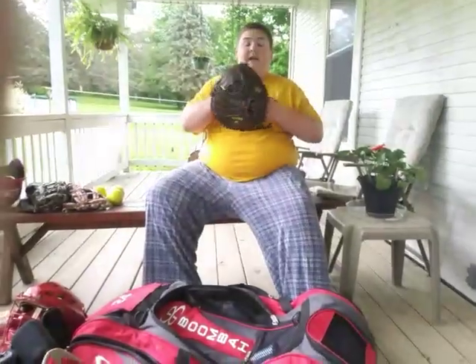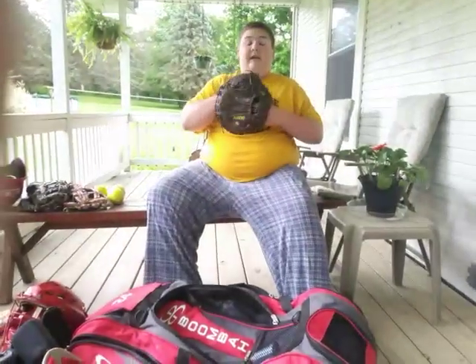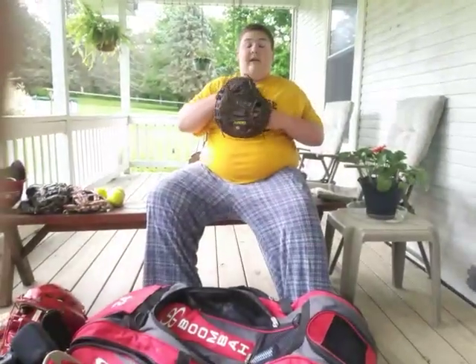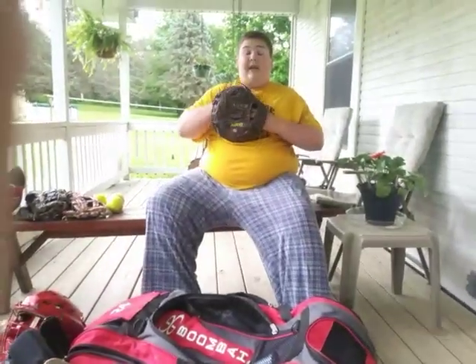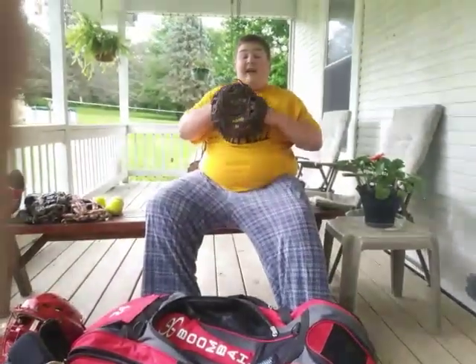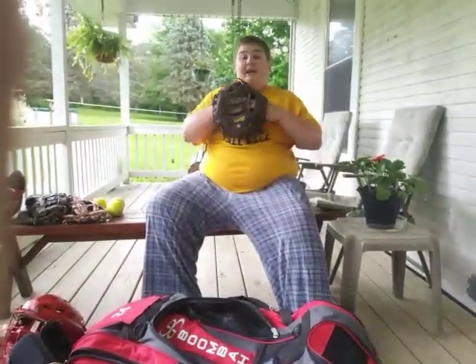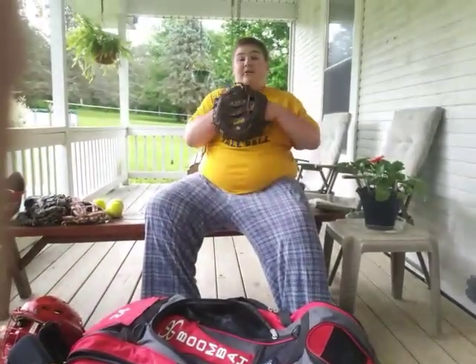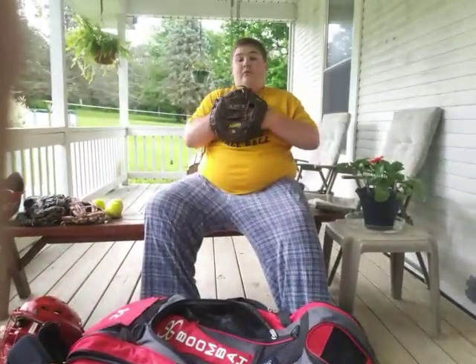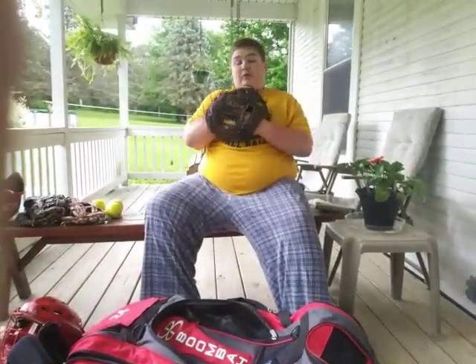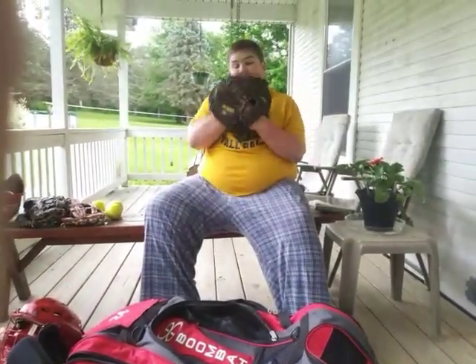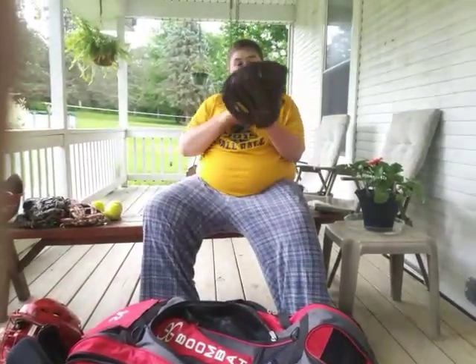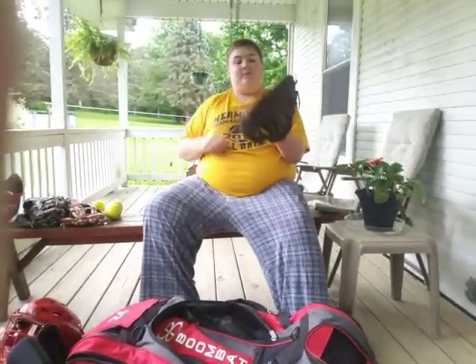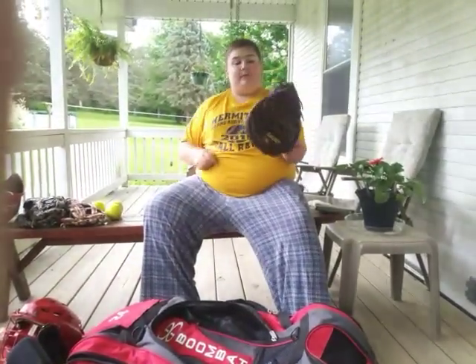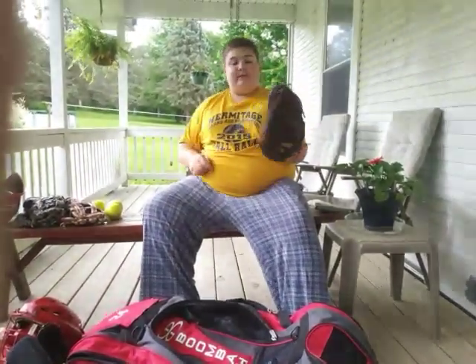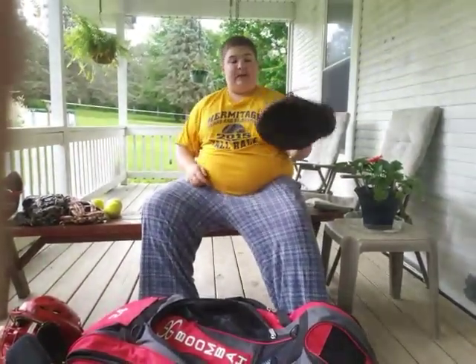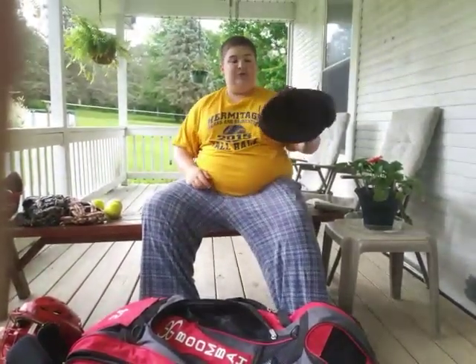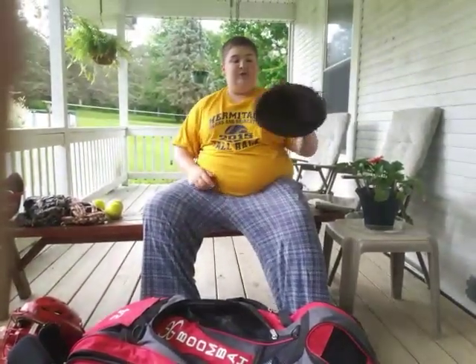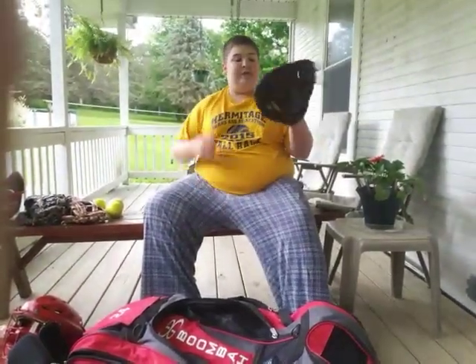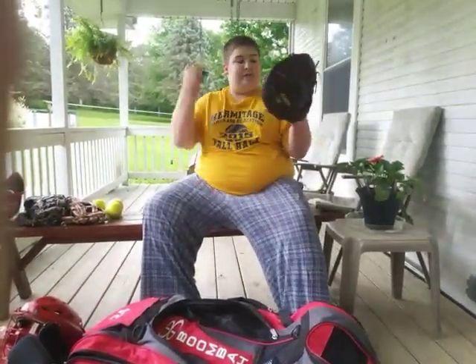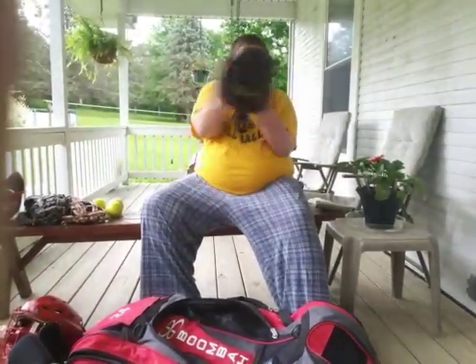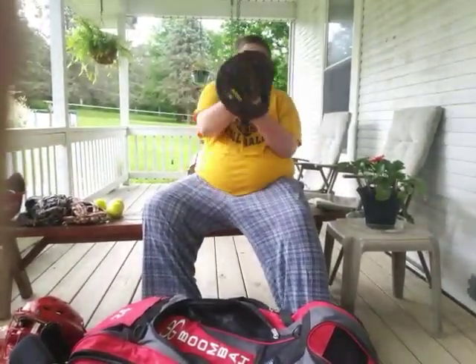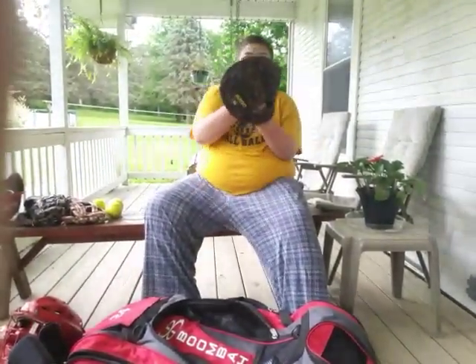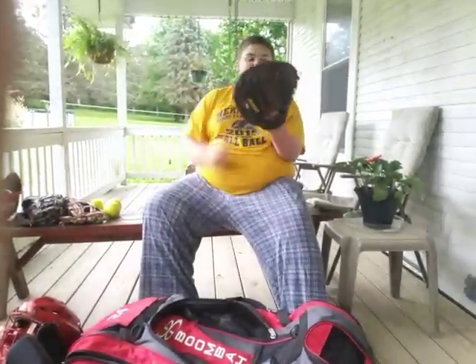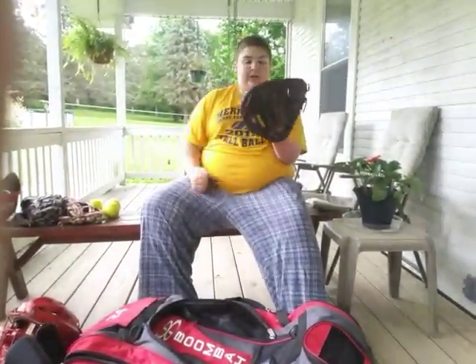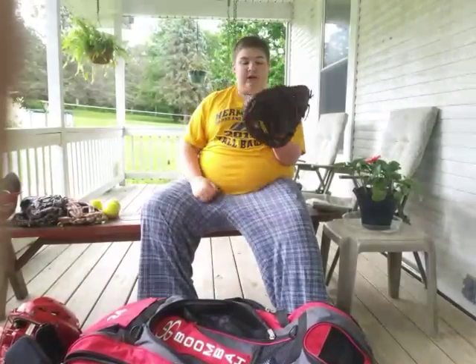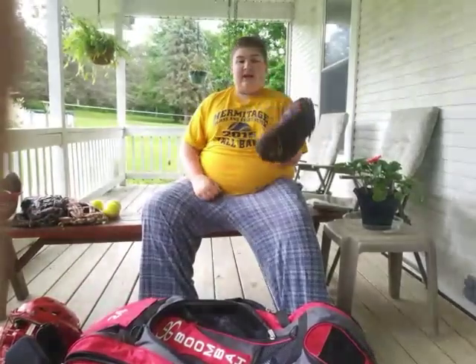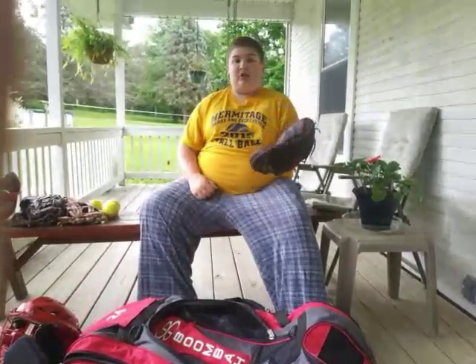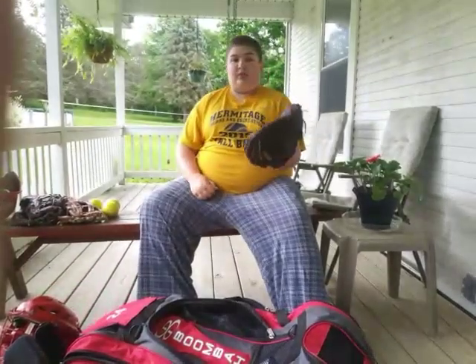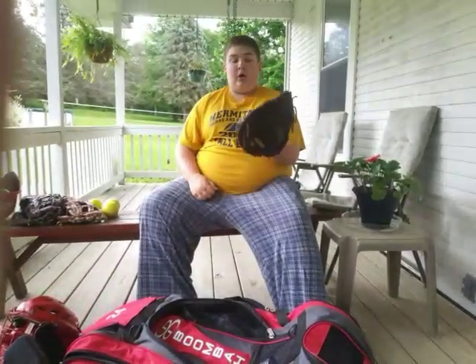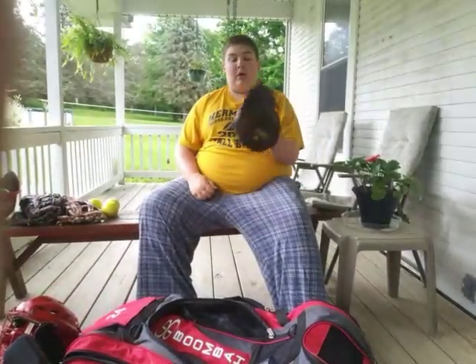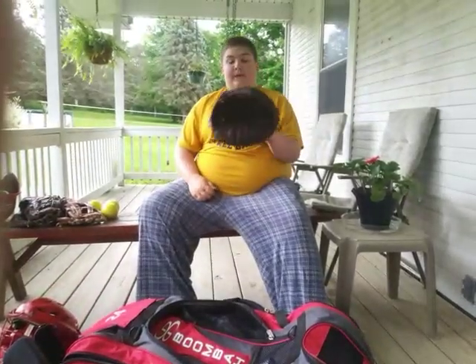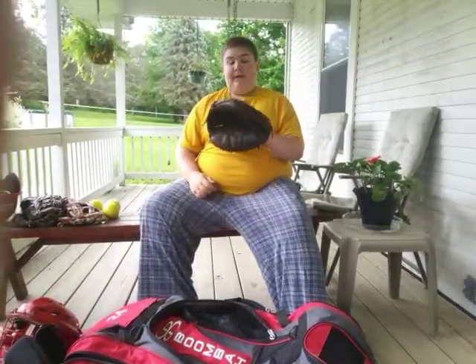And then I have my Wilson 800. That's my catcher's glove. It's pretty good — it has a lot of pop in it.